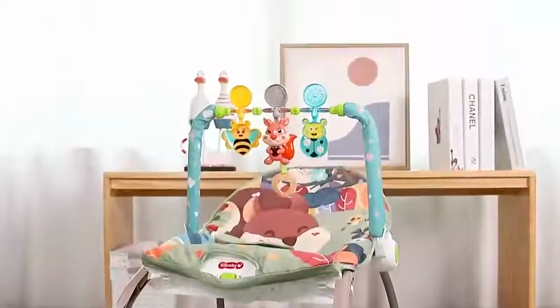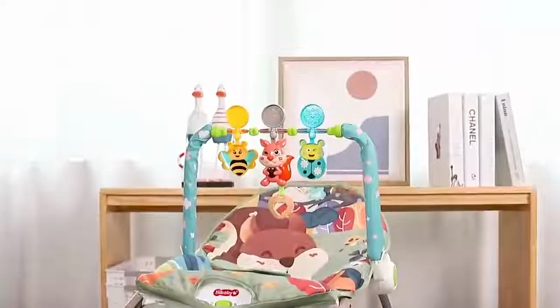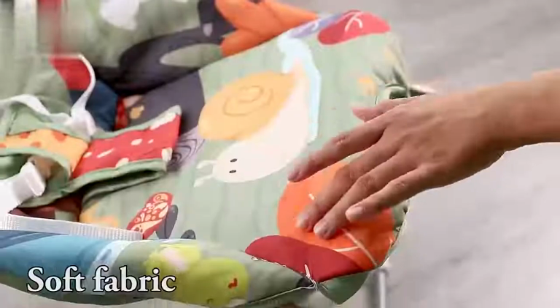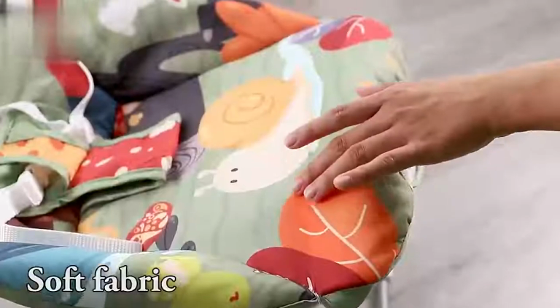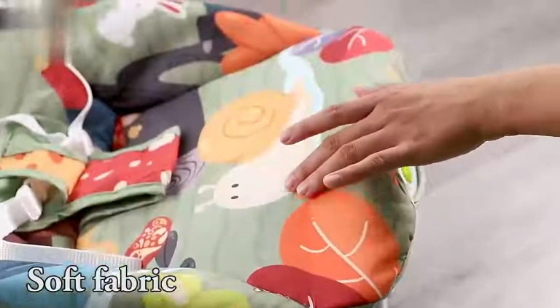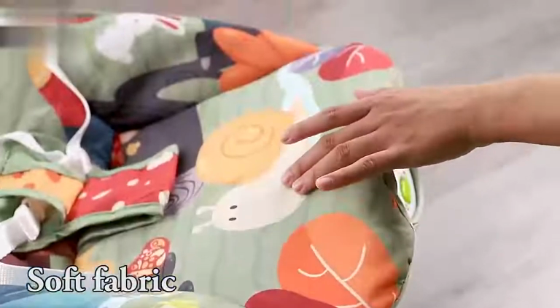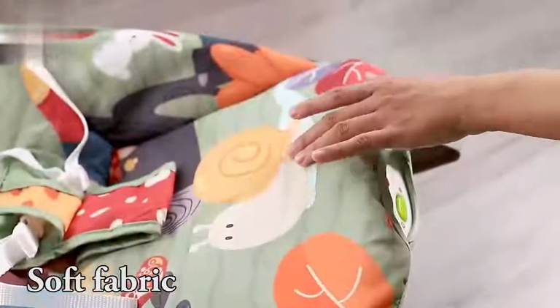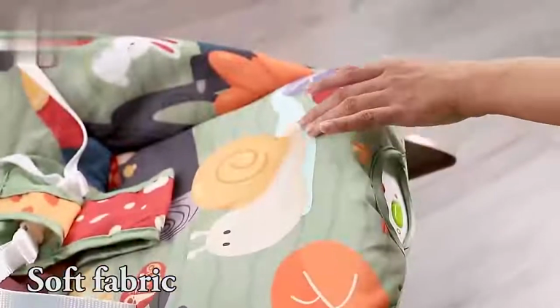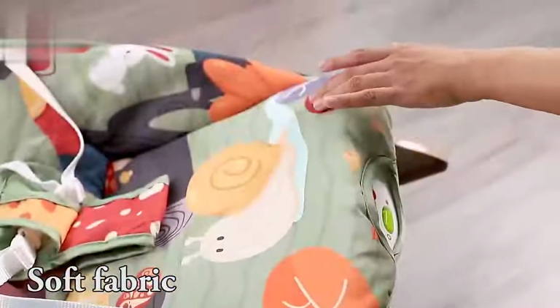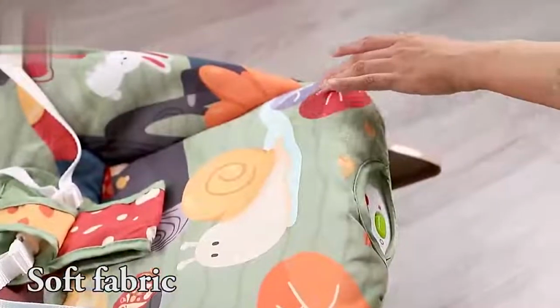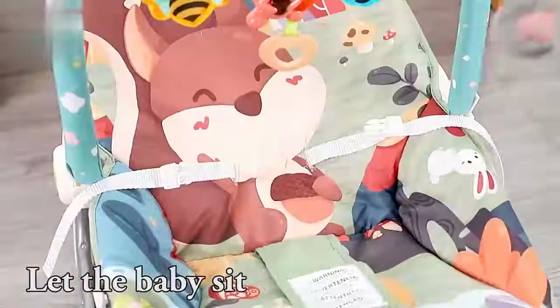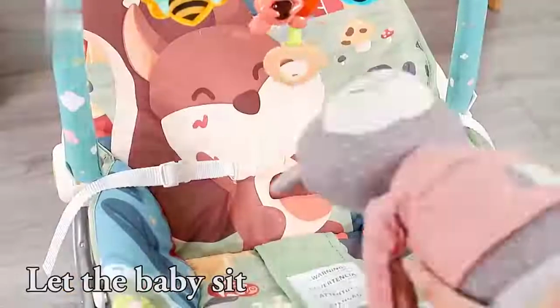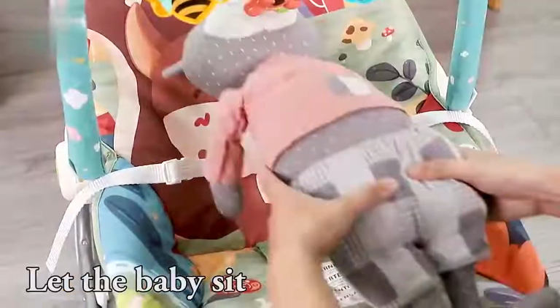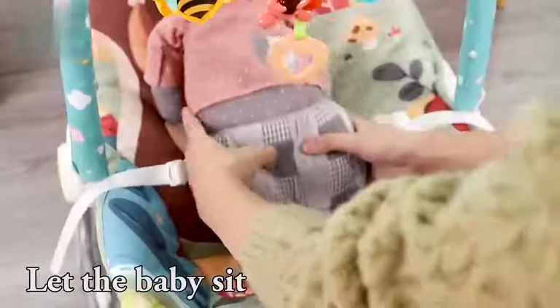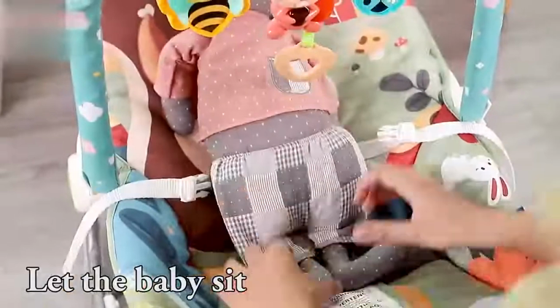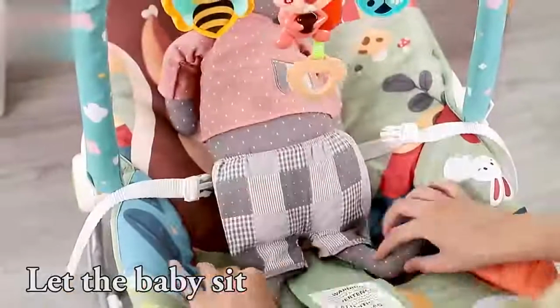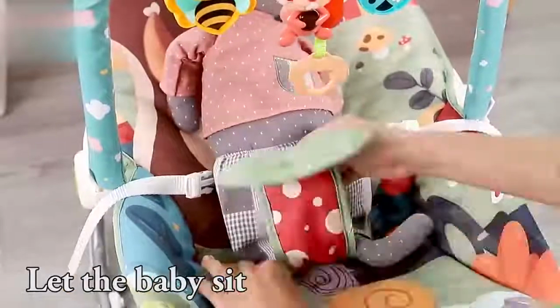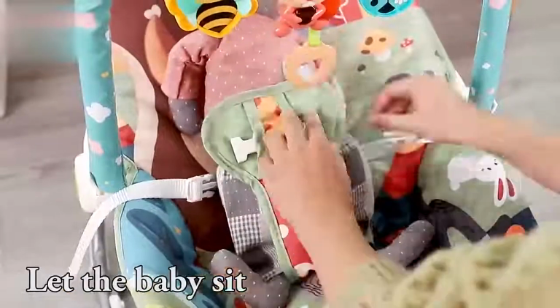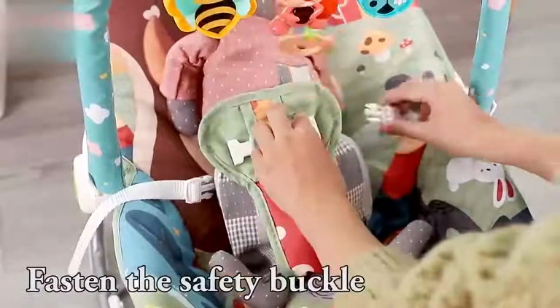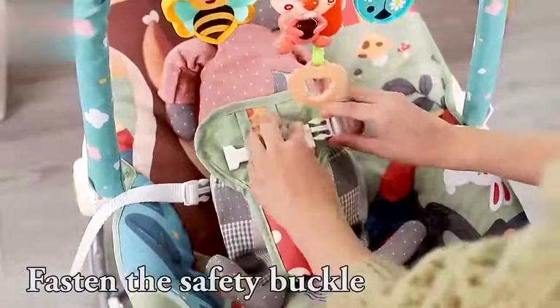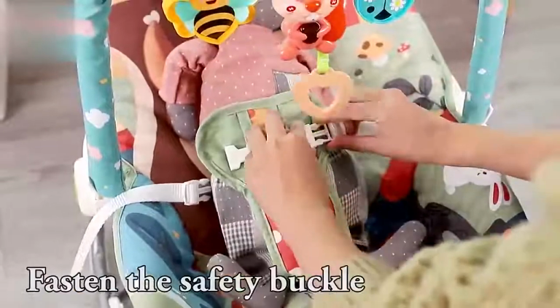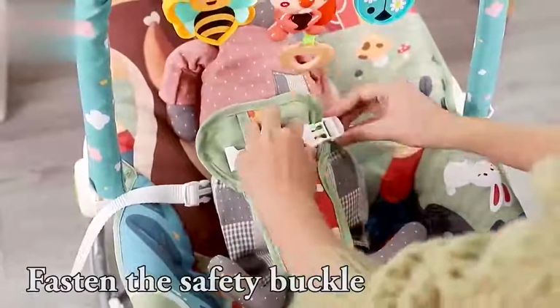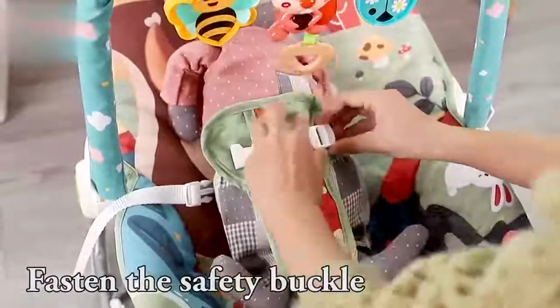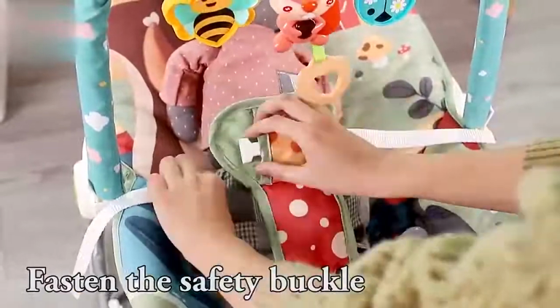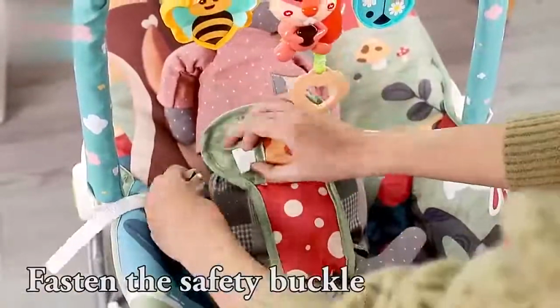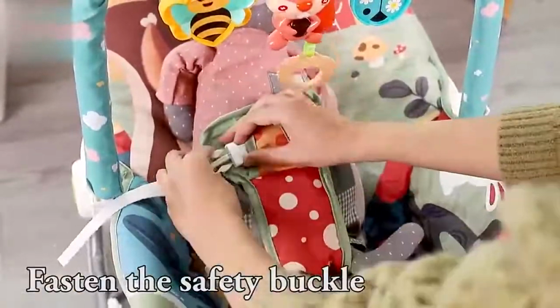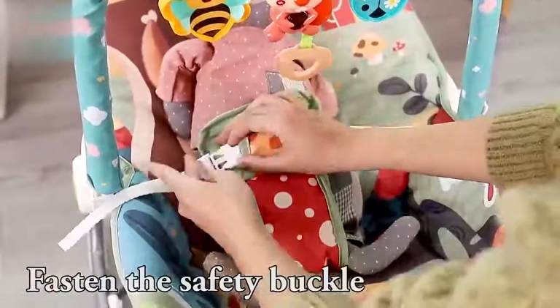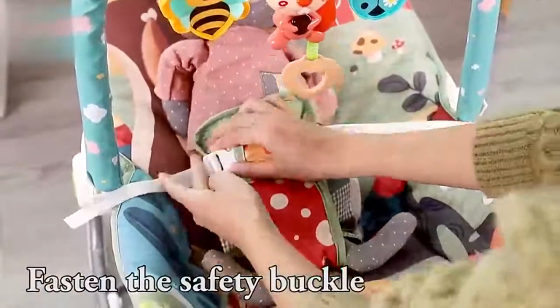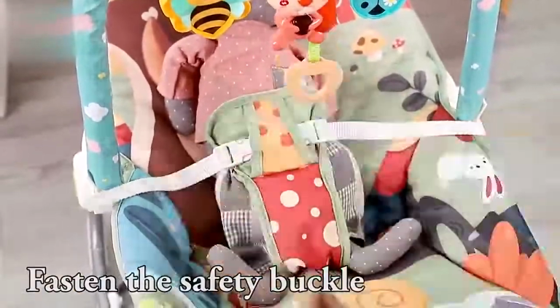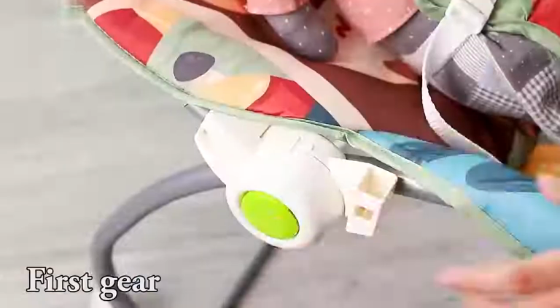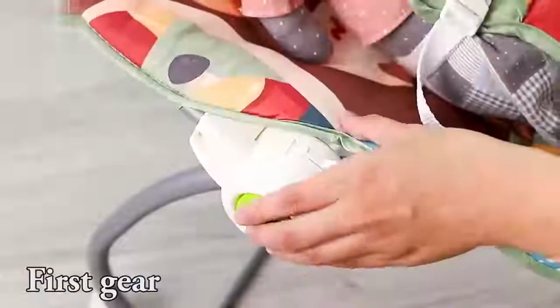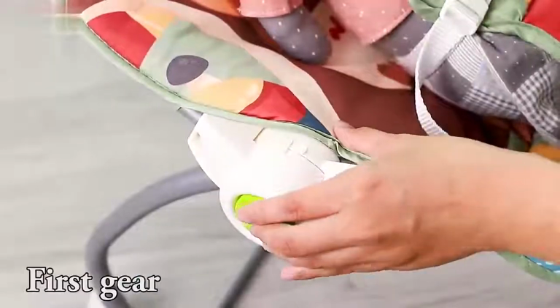Soft fabric. Let the baby sit and fasten the safety buckle. First gear.